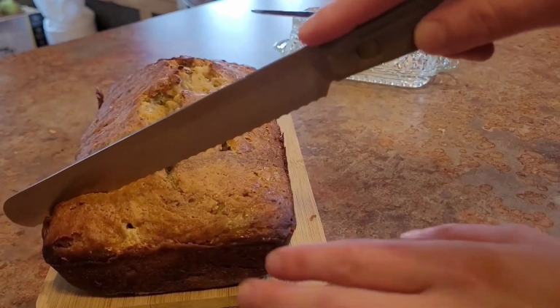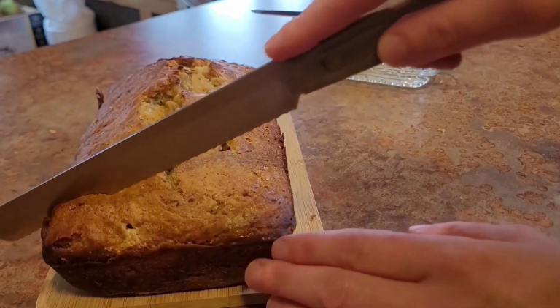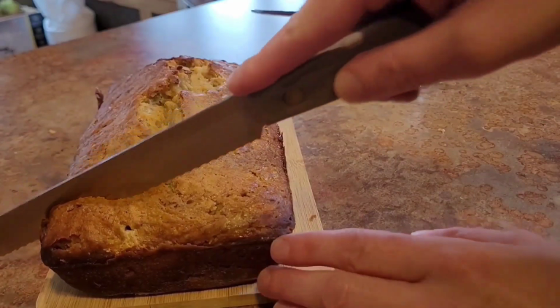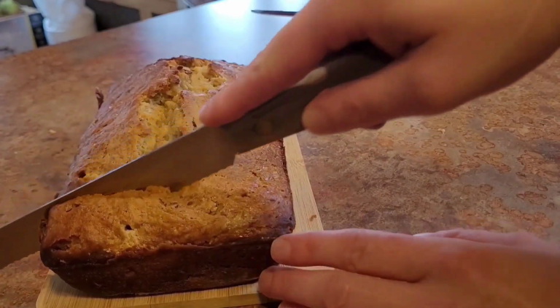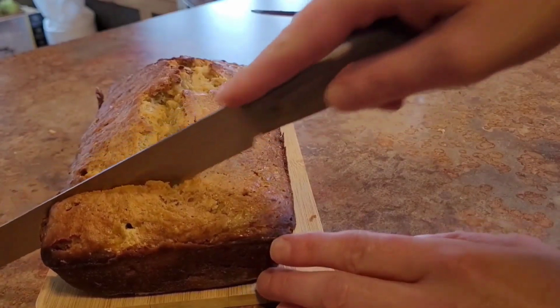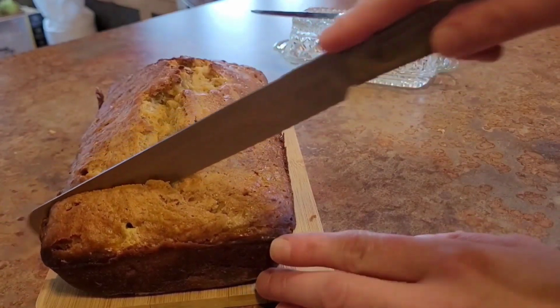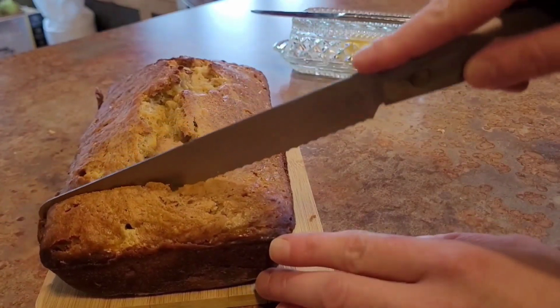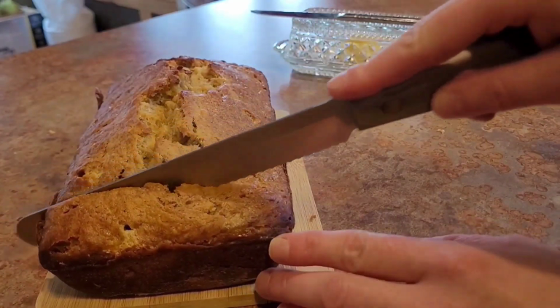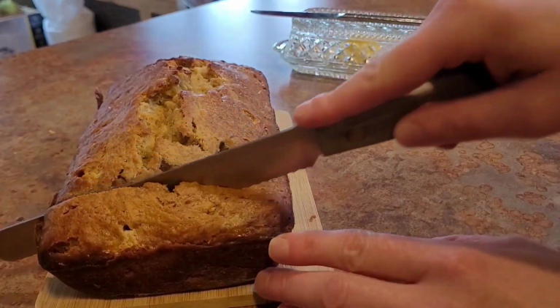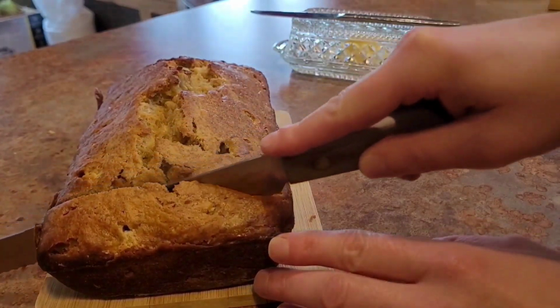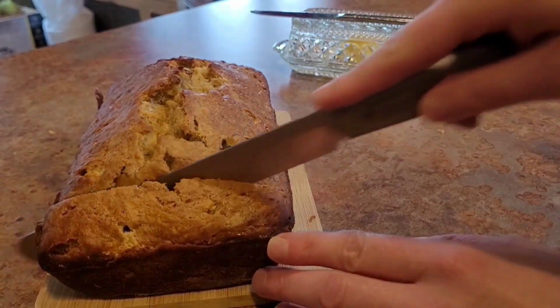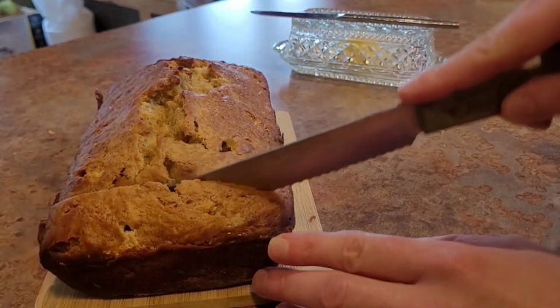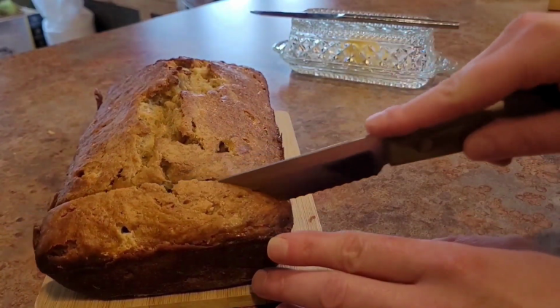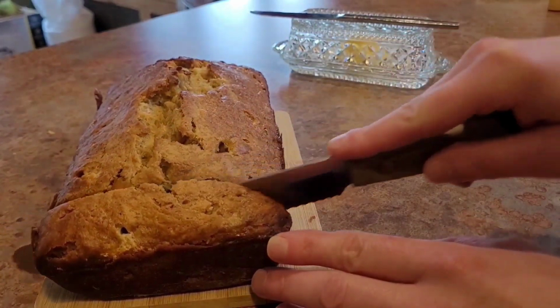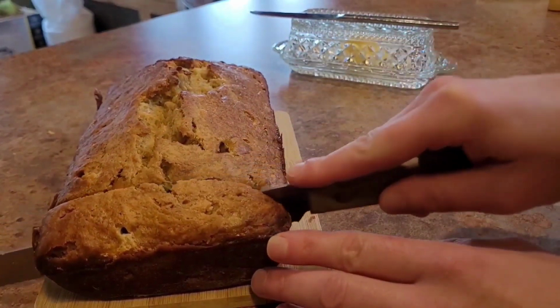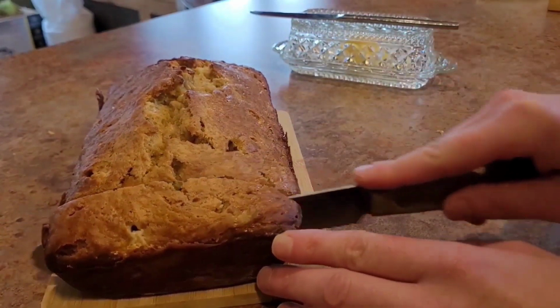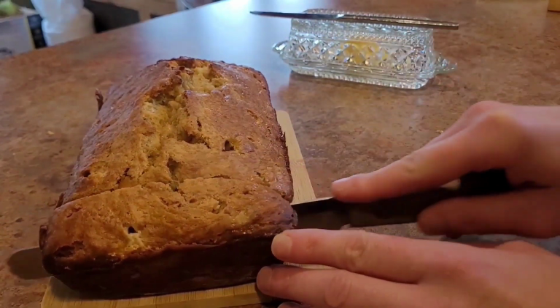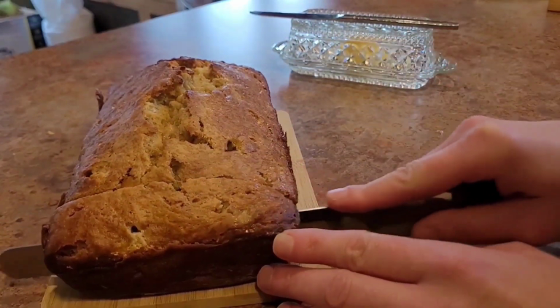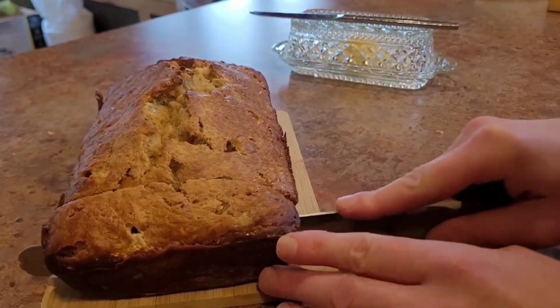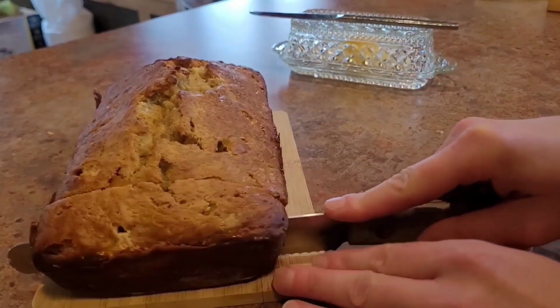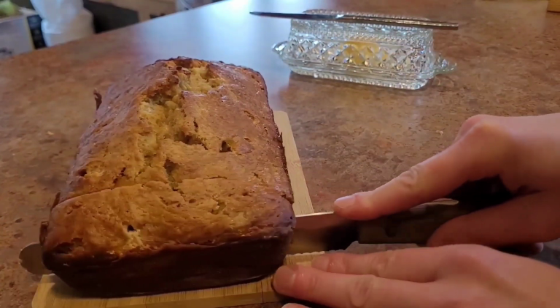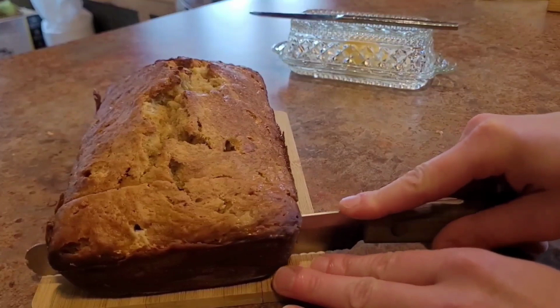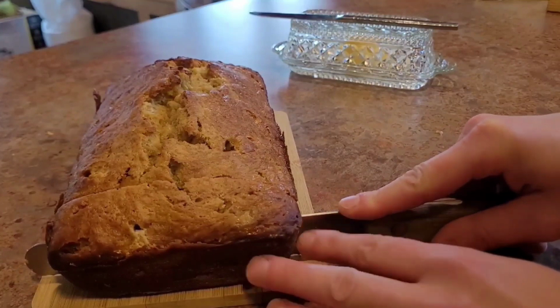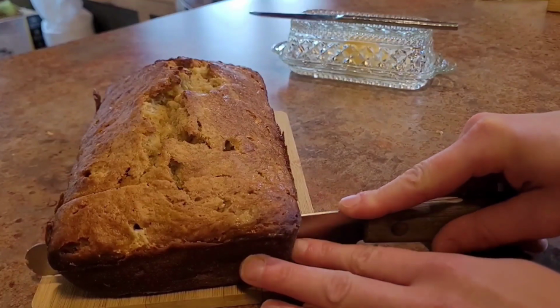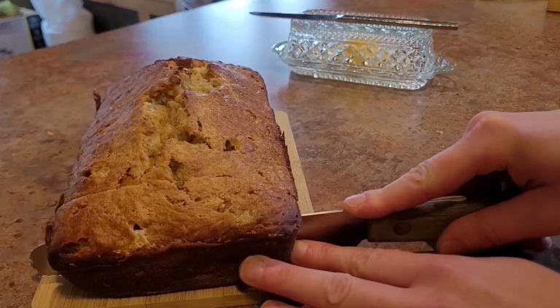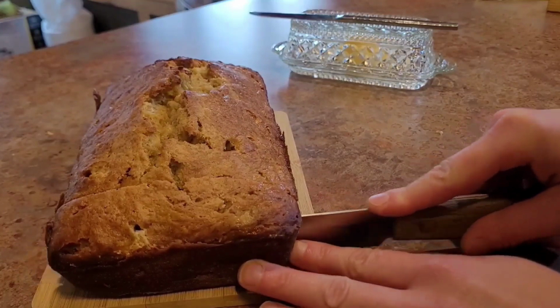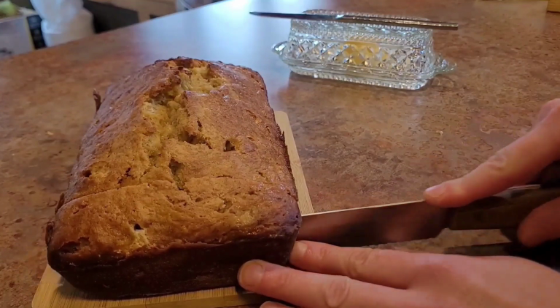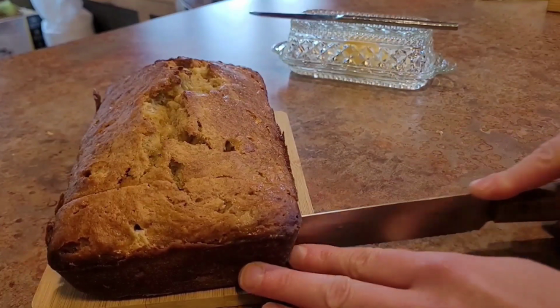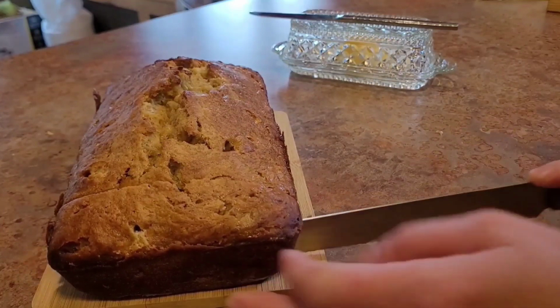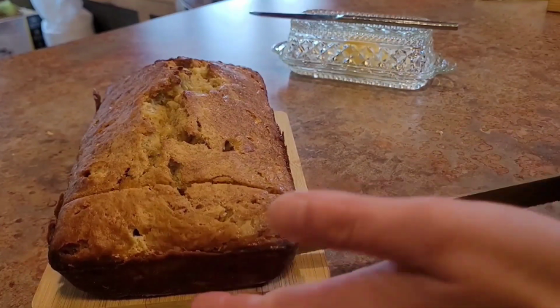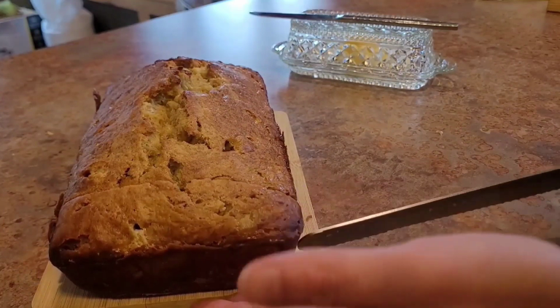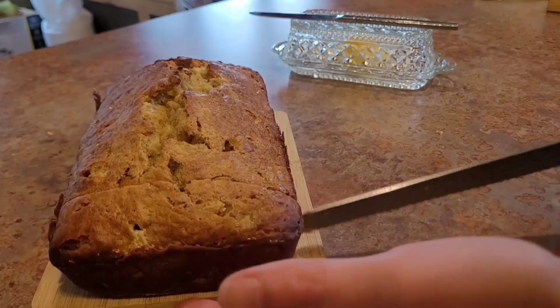Run a knife around the edge of your bread in the pan. Slice, butter, and enjoy.